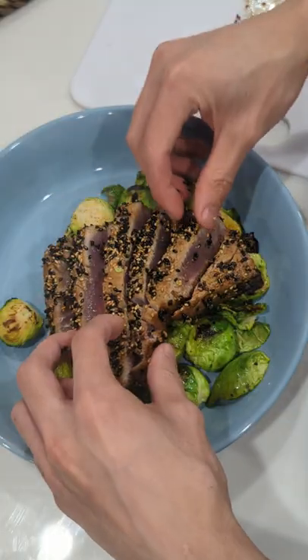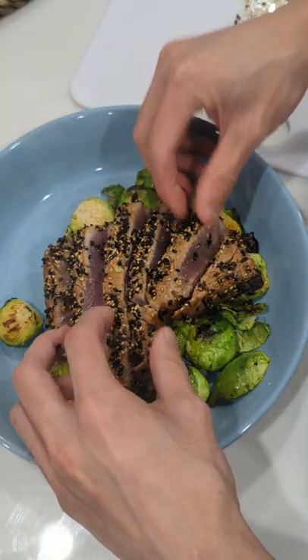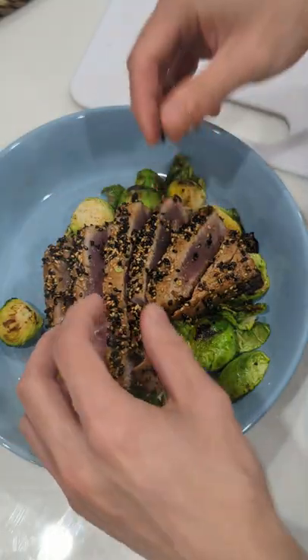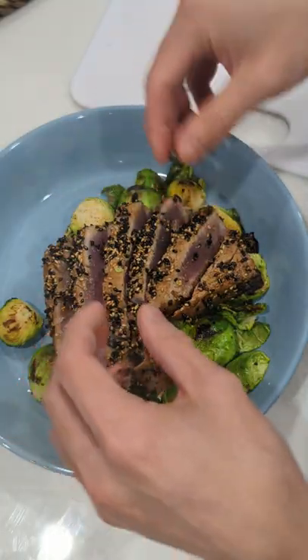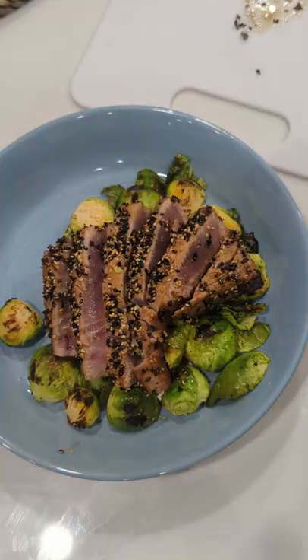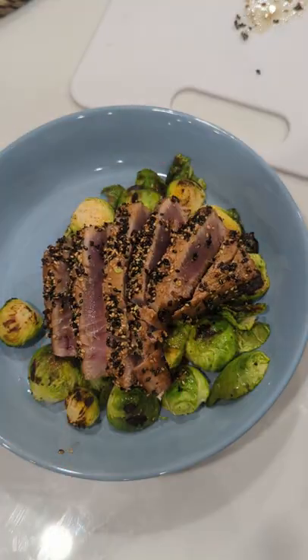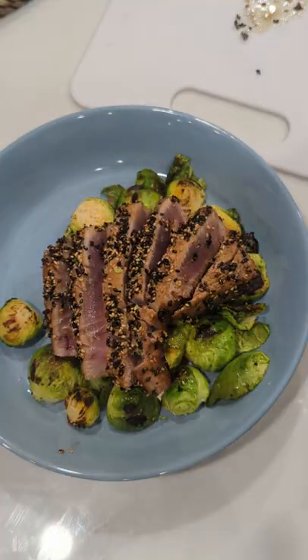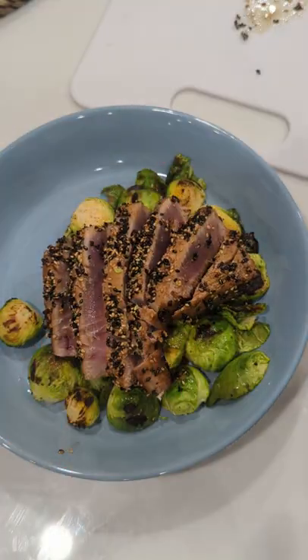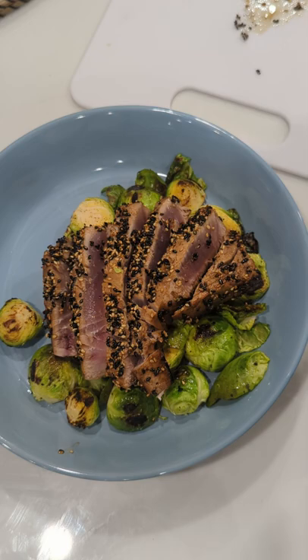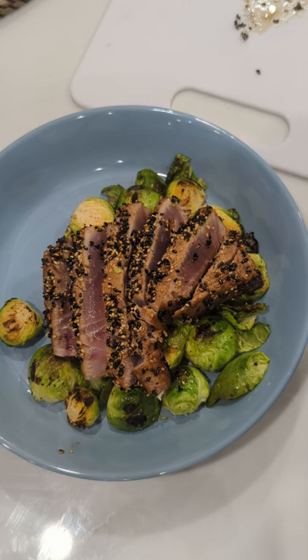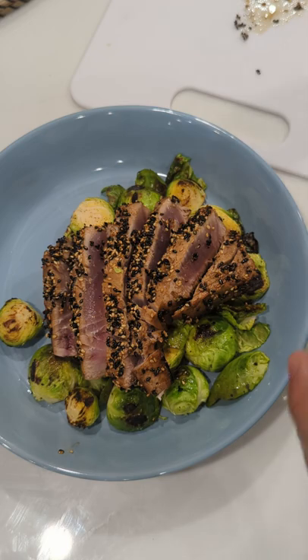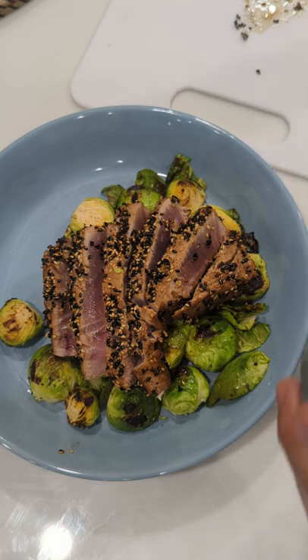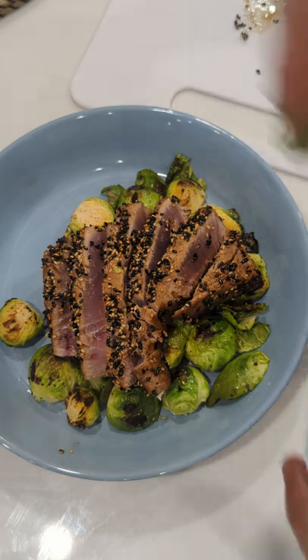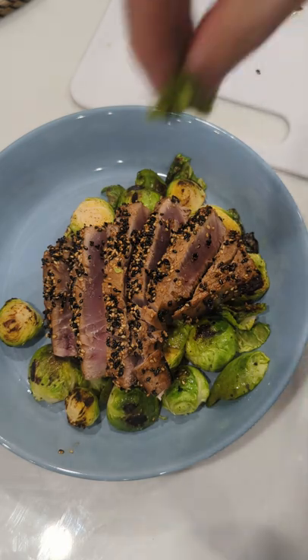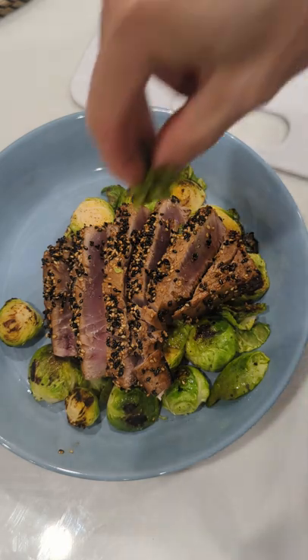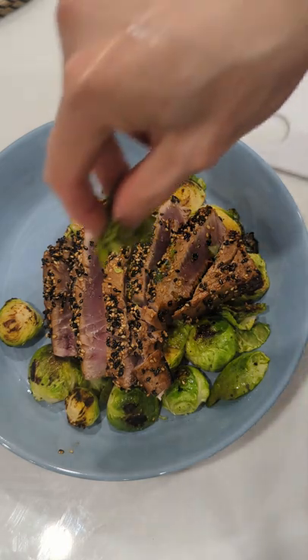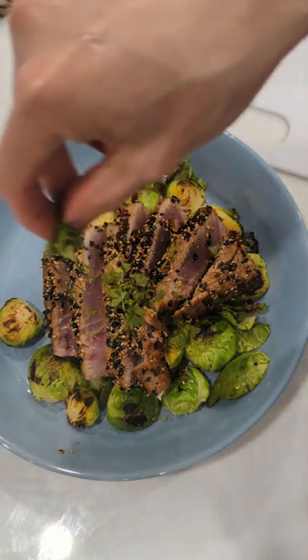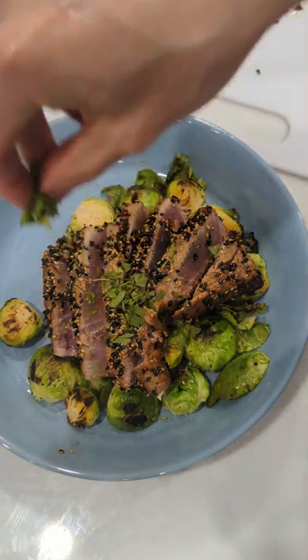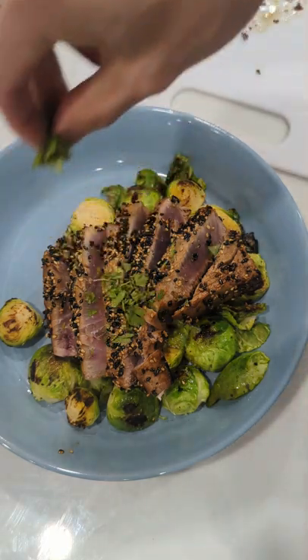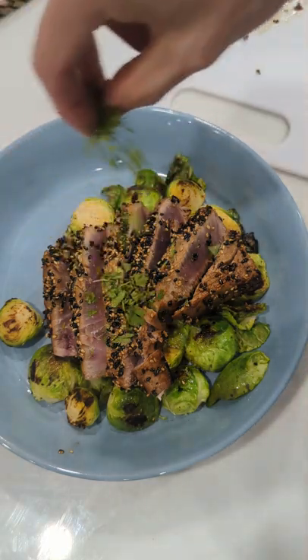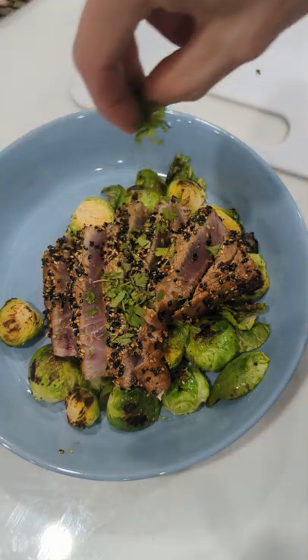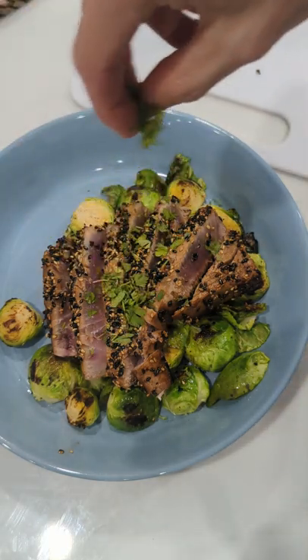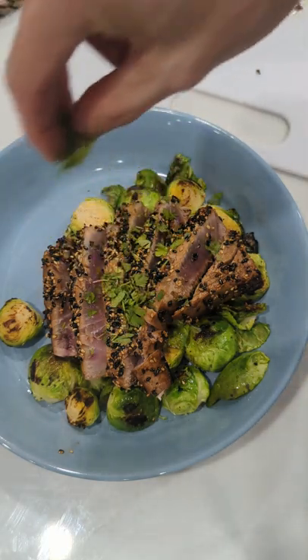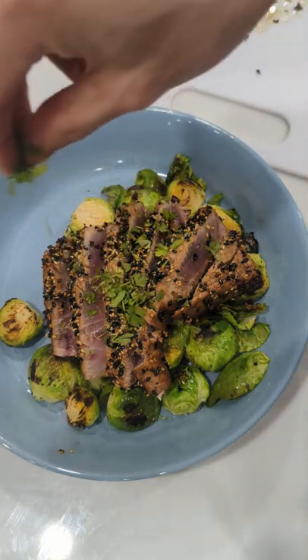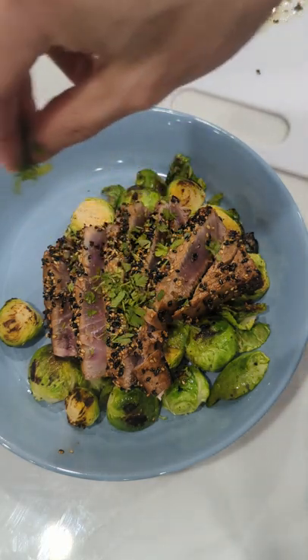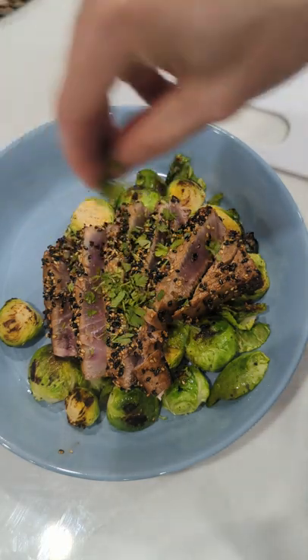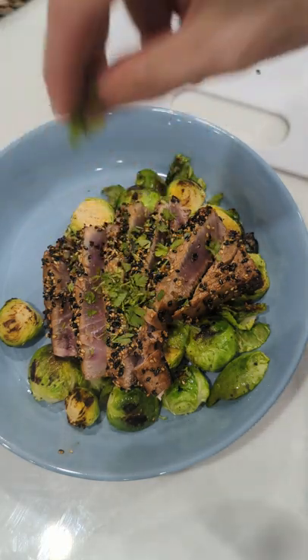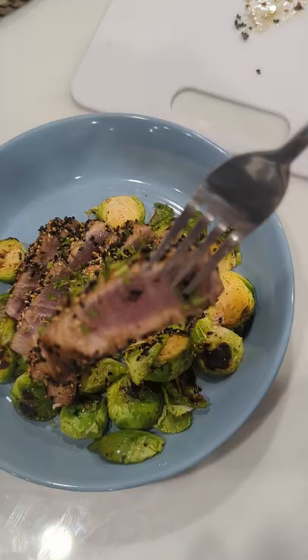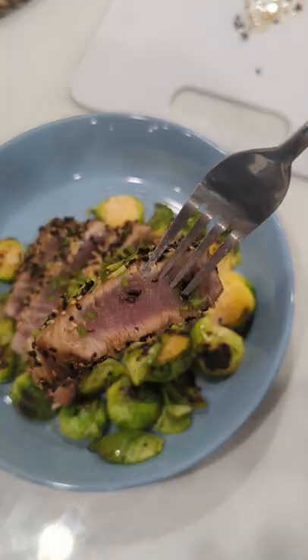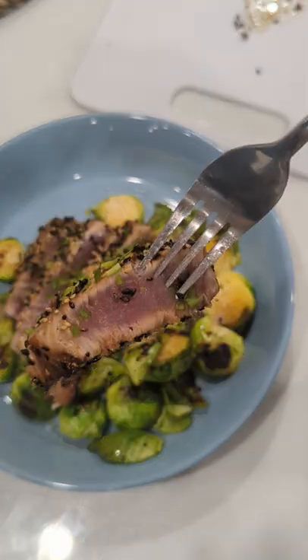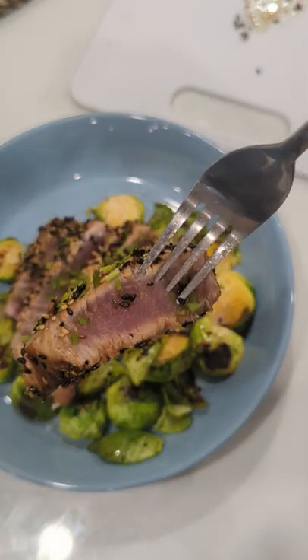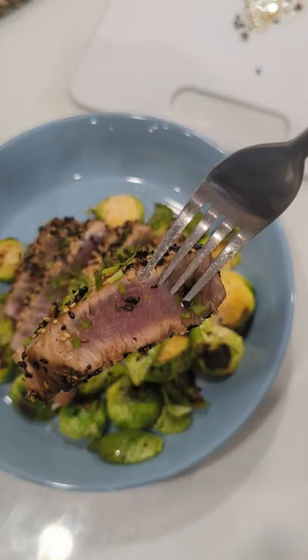Hope you enjoyed this short and easy recipe and I'll be back next time. Thanks for watching.